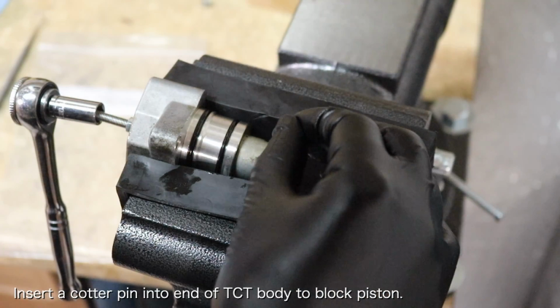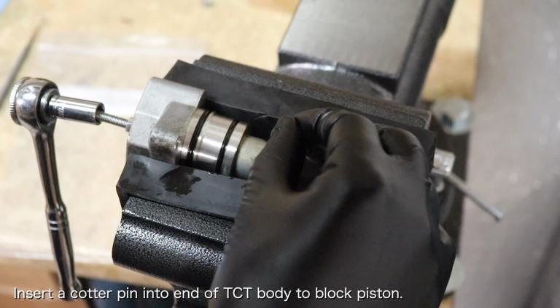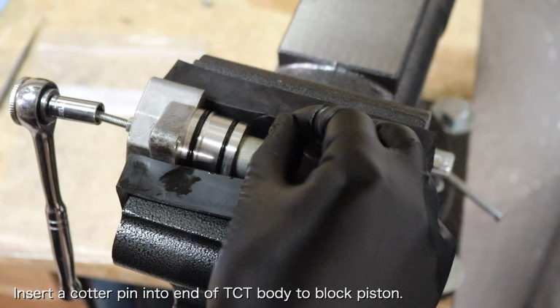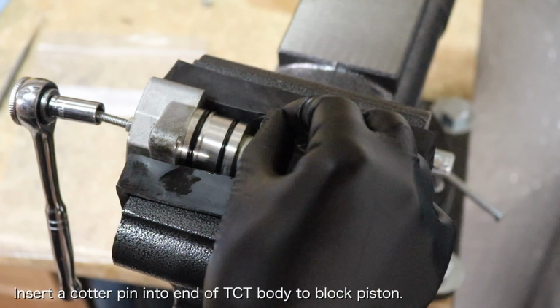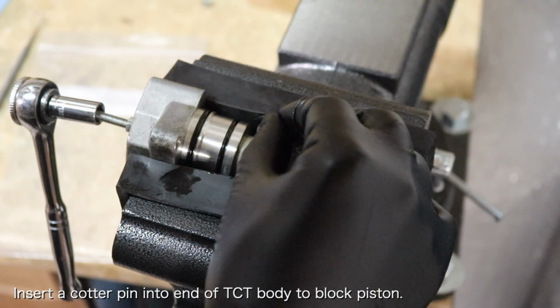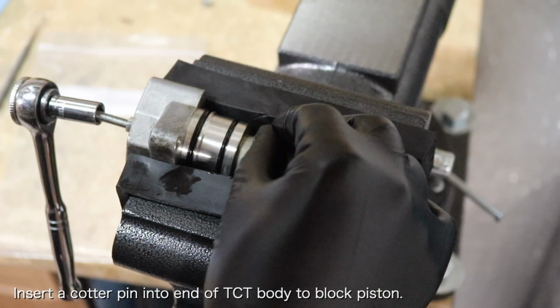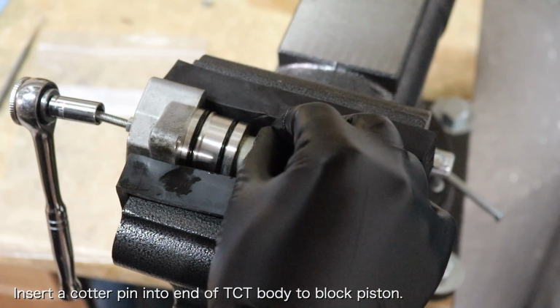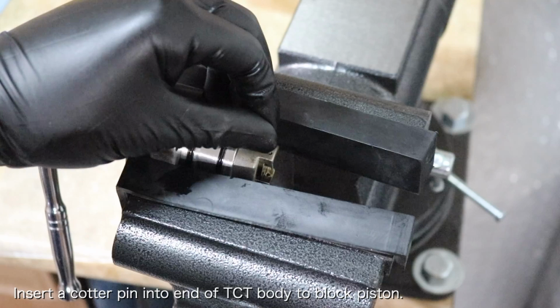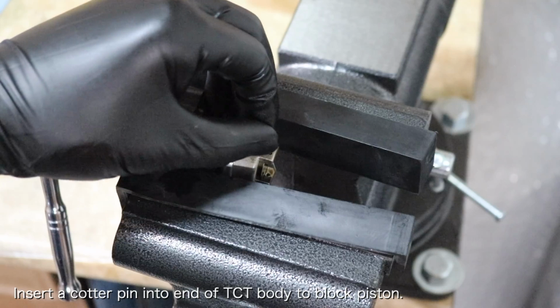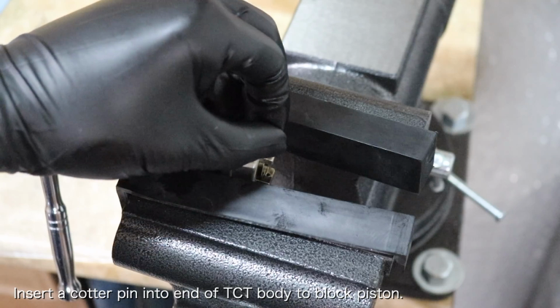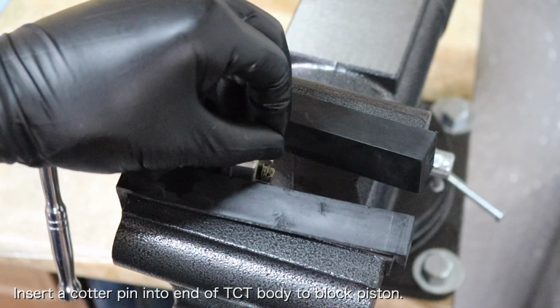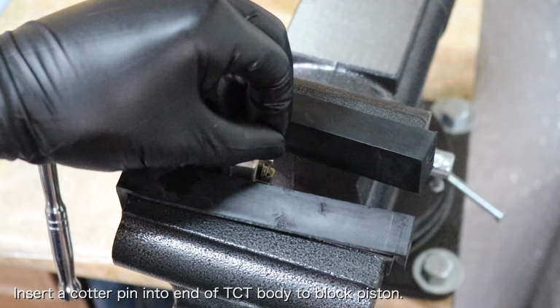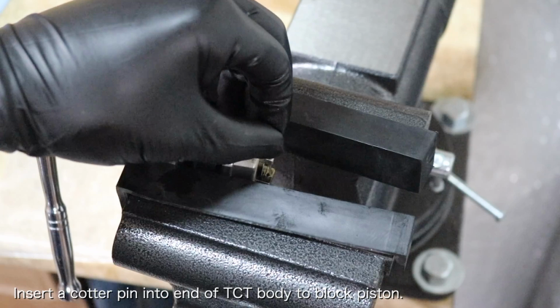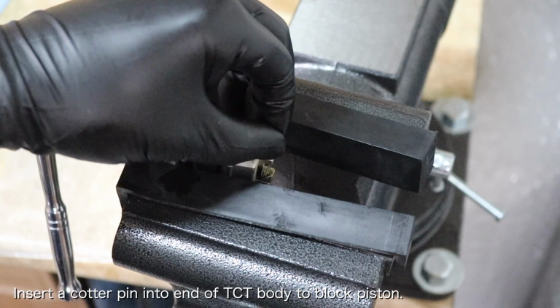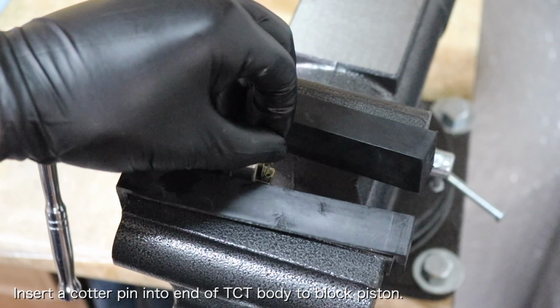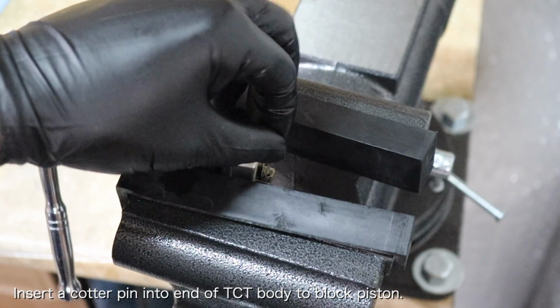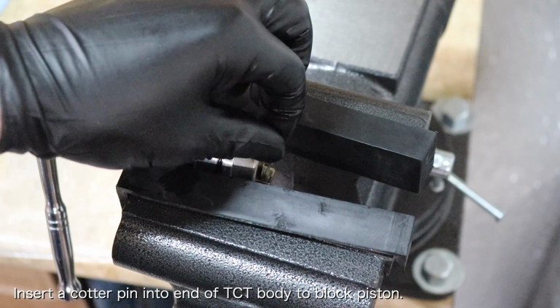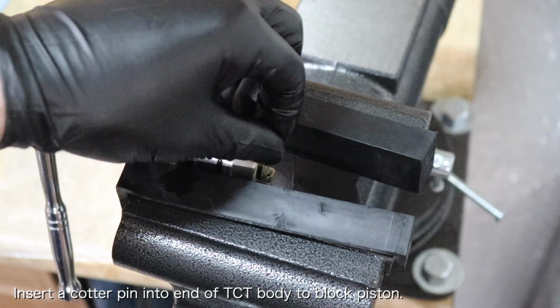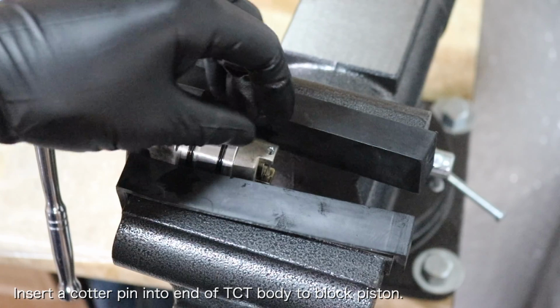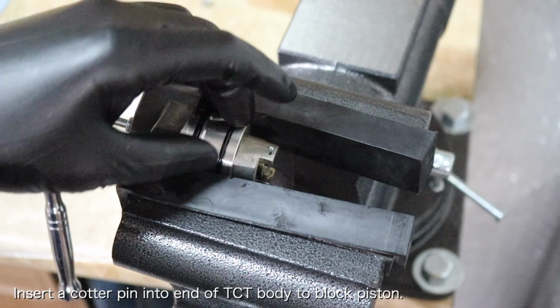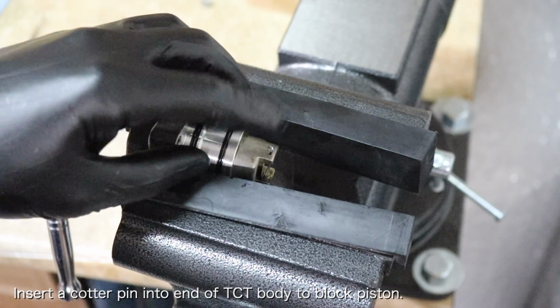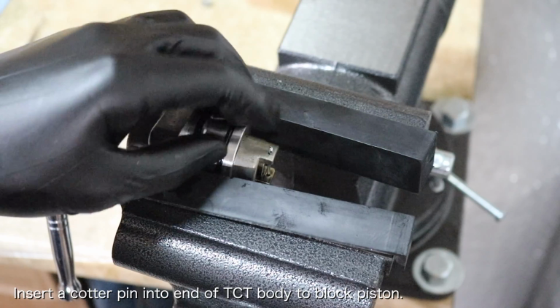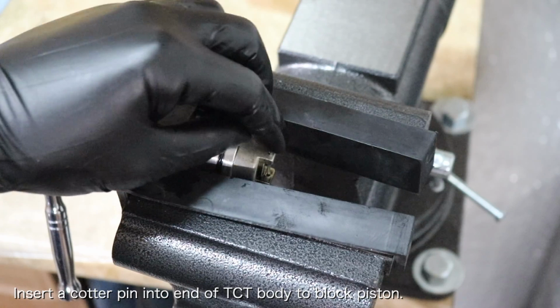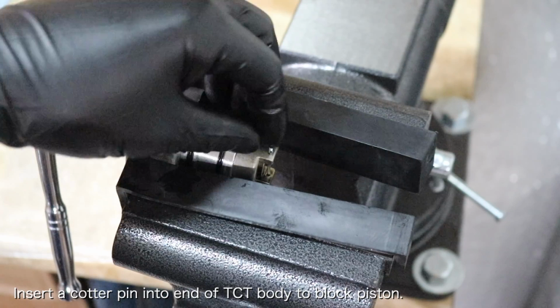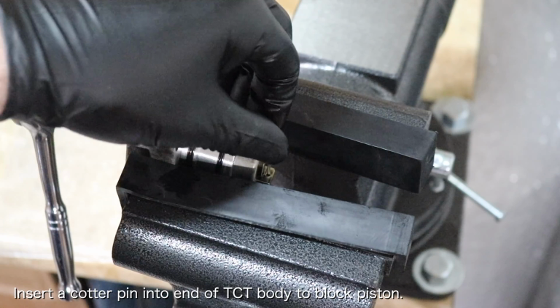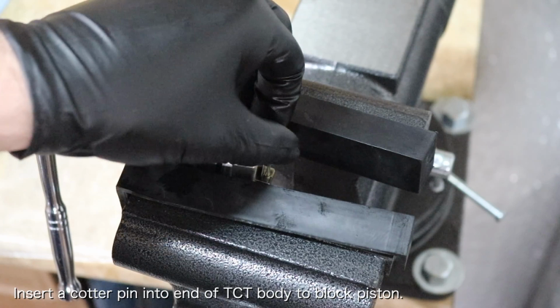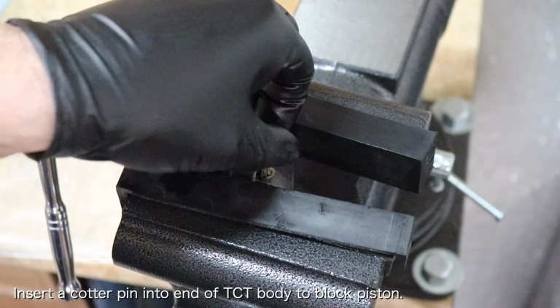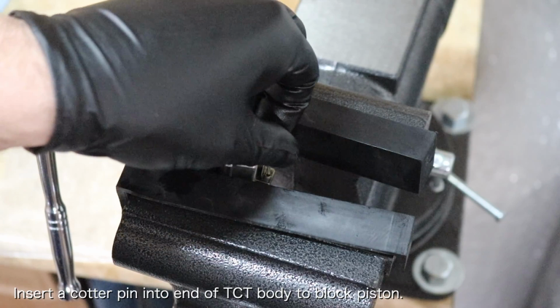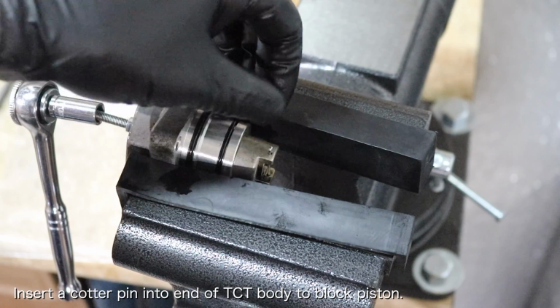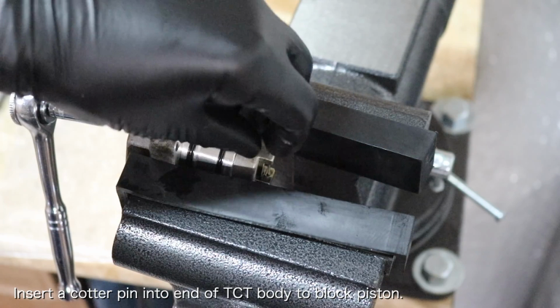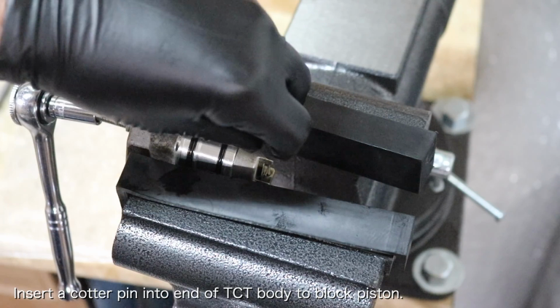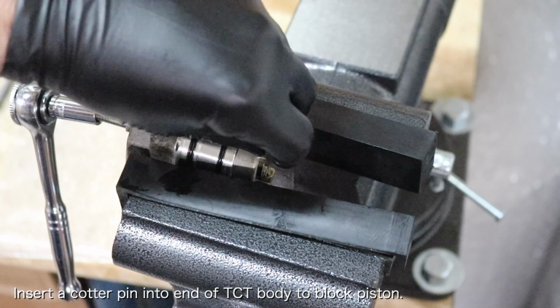Make sure that the locking pin isn't wider than the timing chain tensioner body, or else it won't fit into the cylinder head.